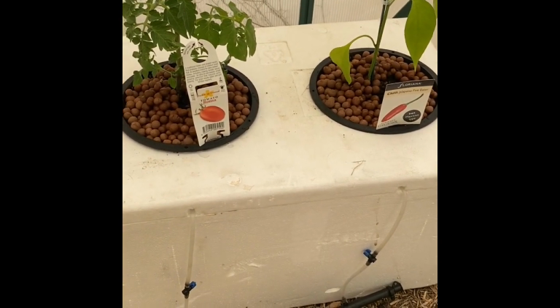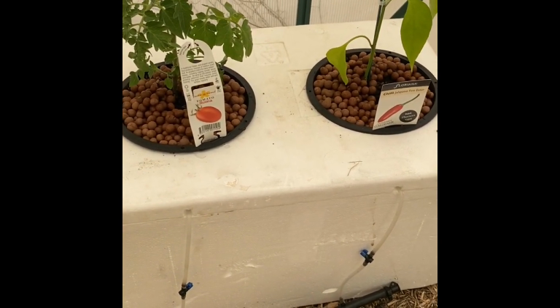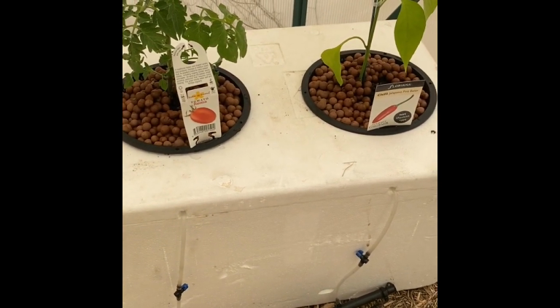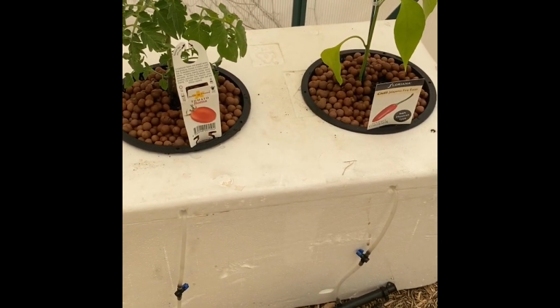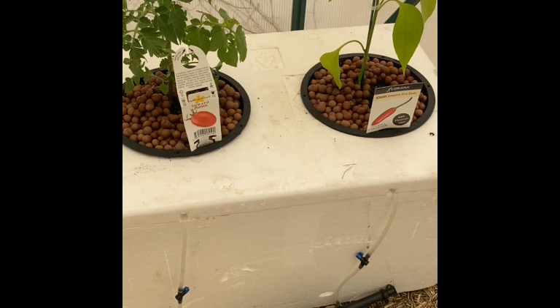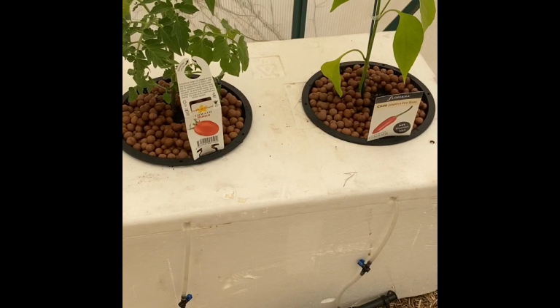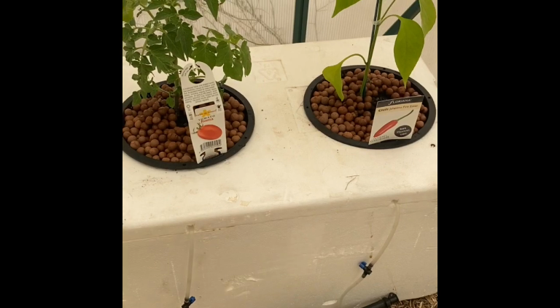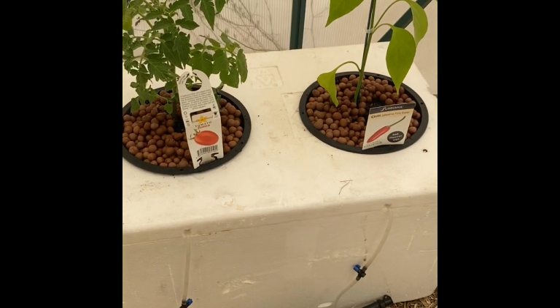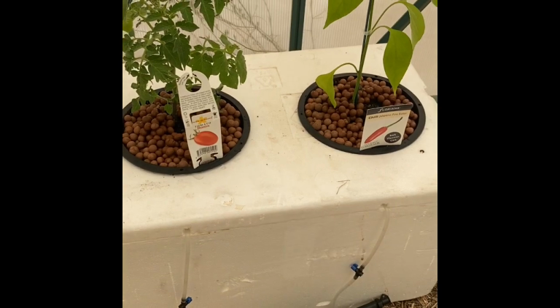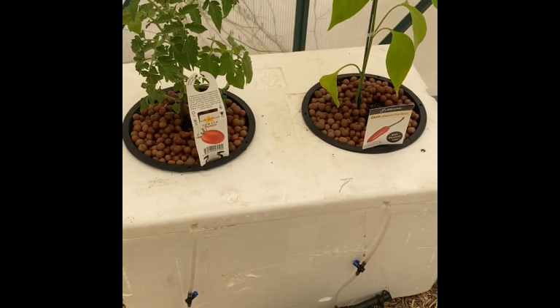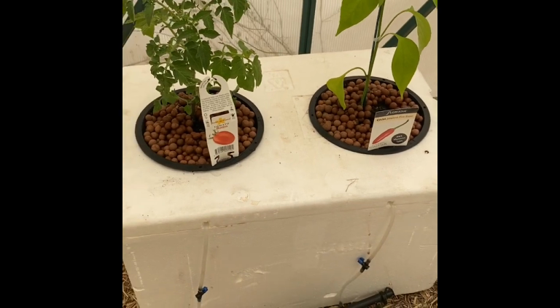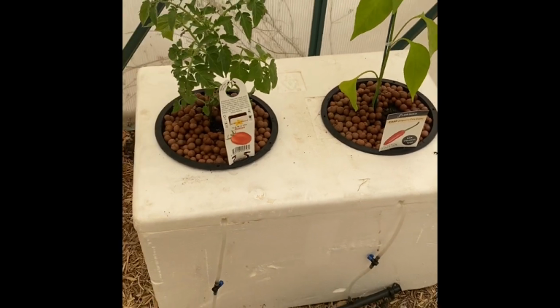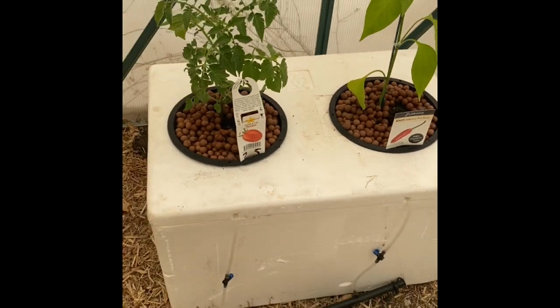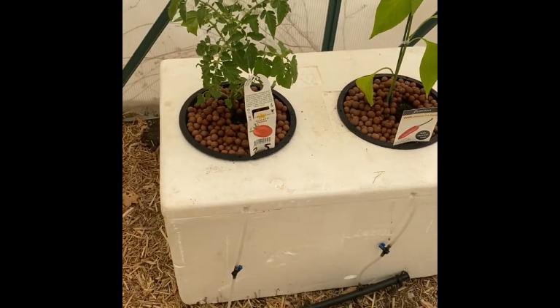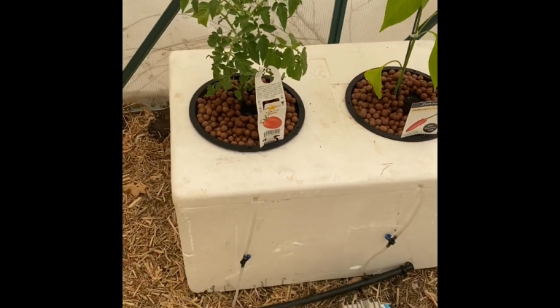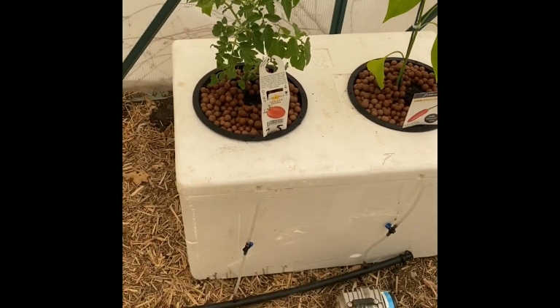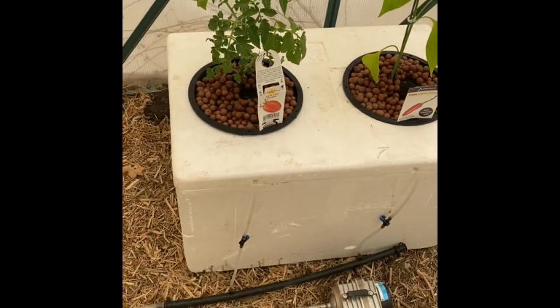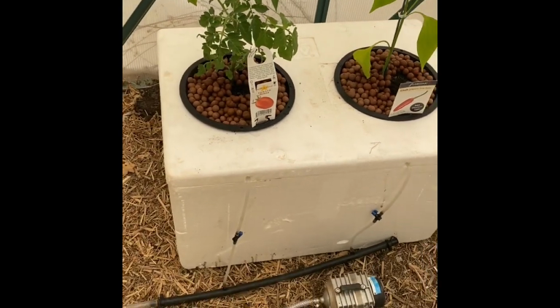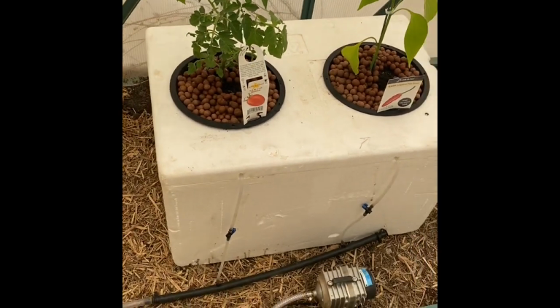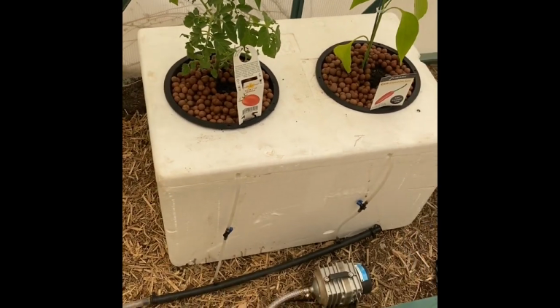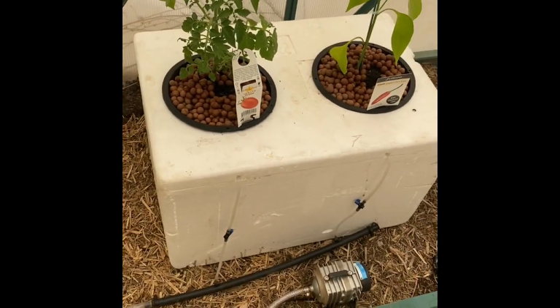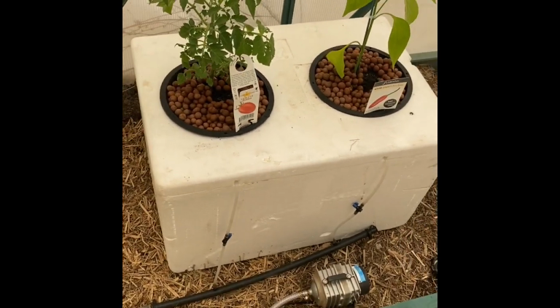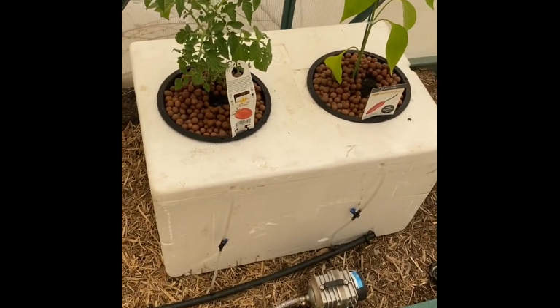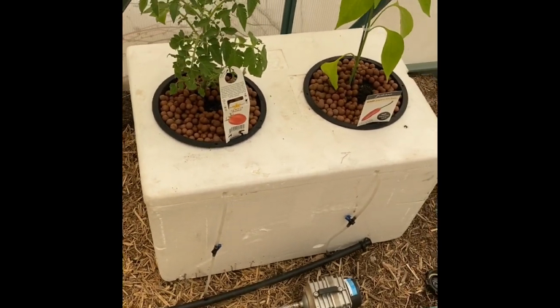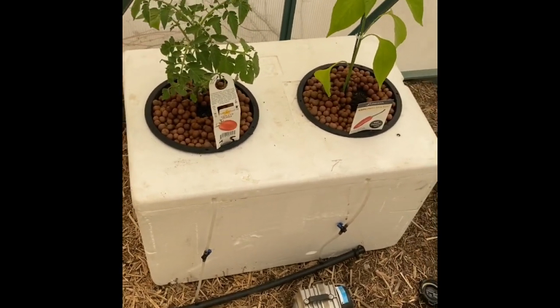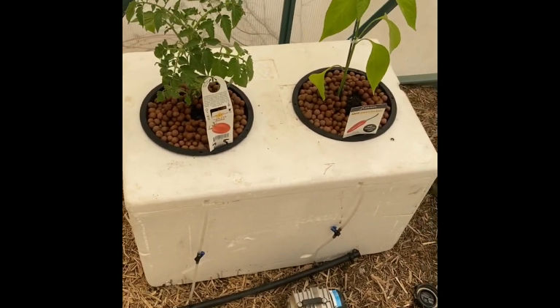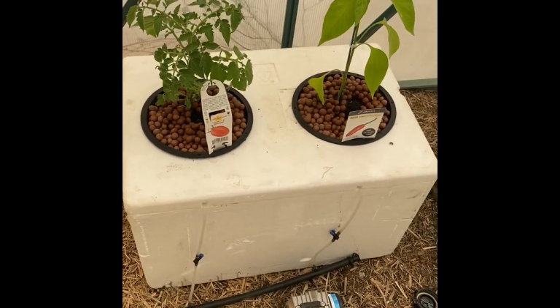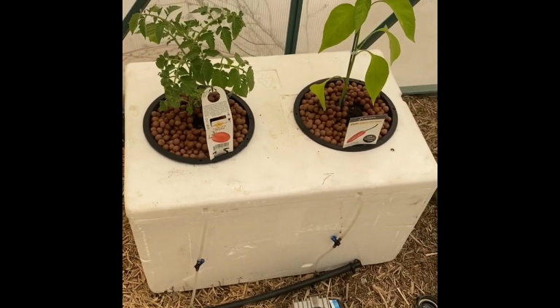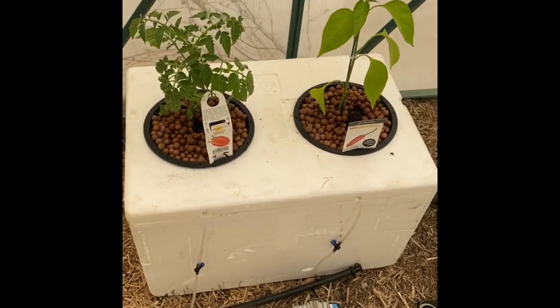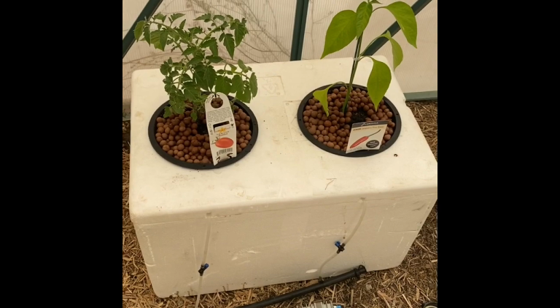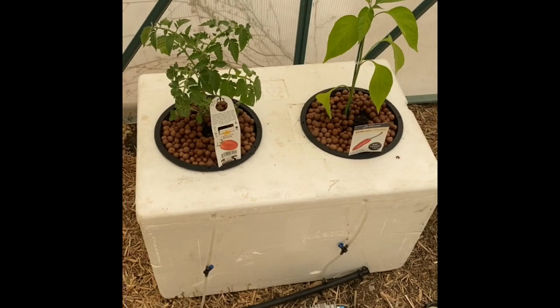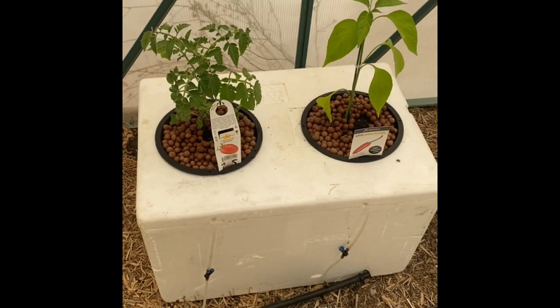That's it — sit and forget. I'll just check back on it every couple of days to check the water level, the growth, the nutrients, and hopefully it should all be going well.